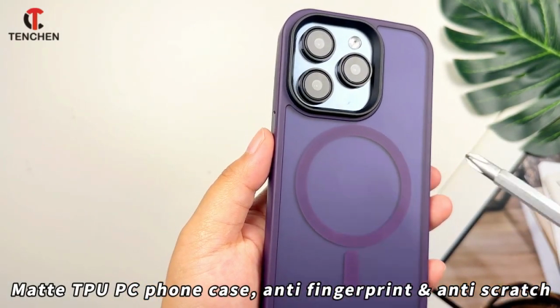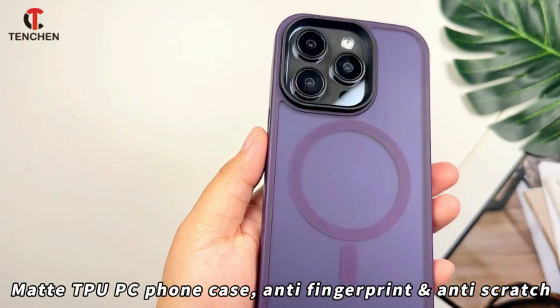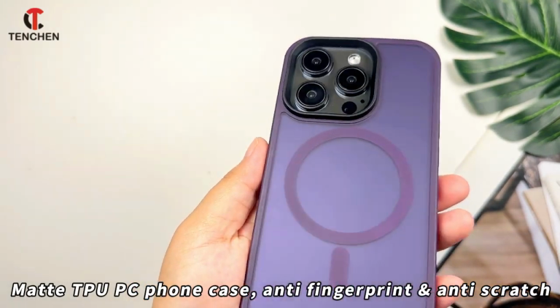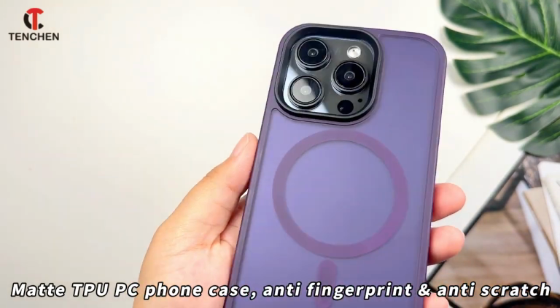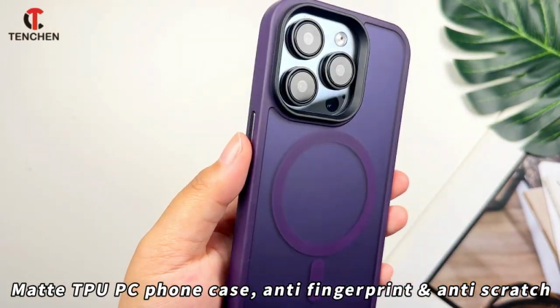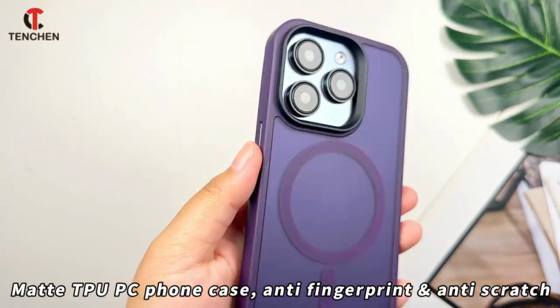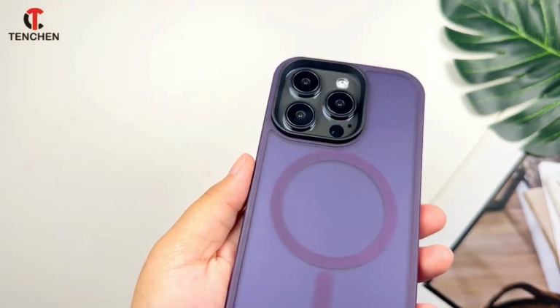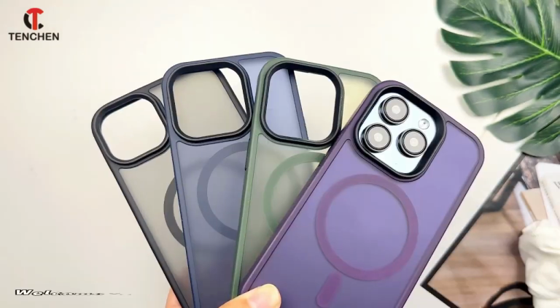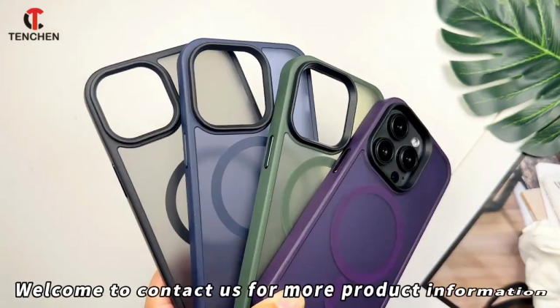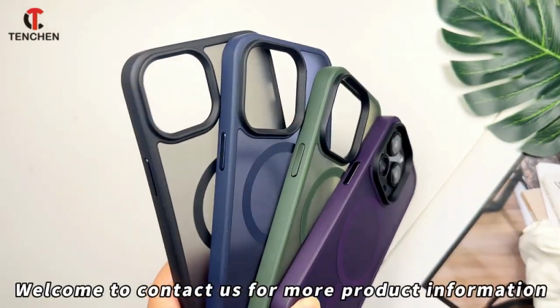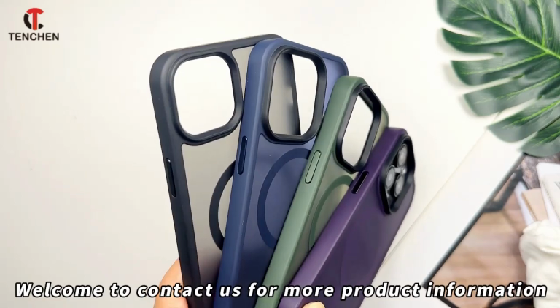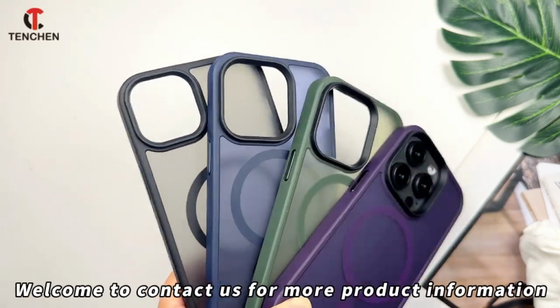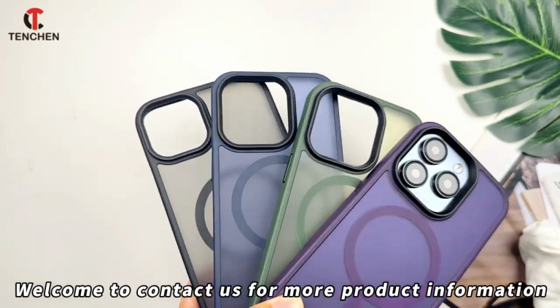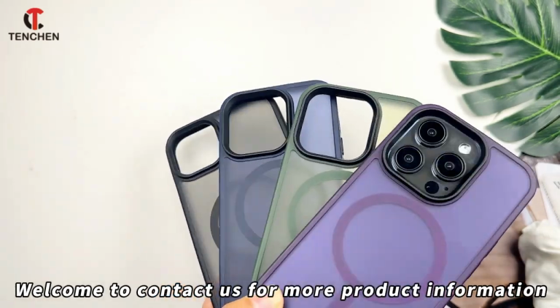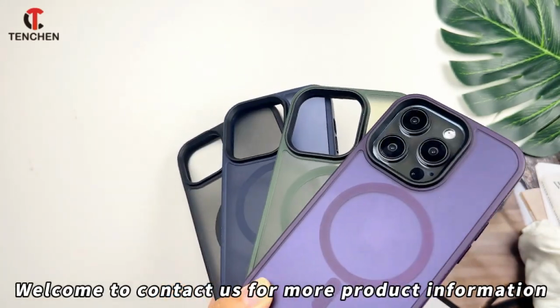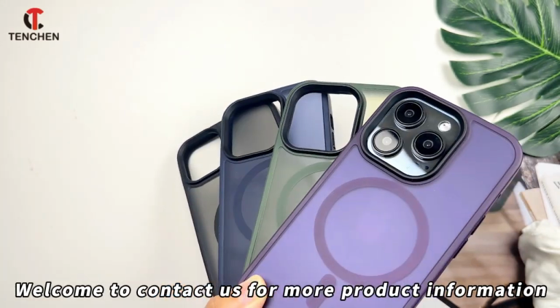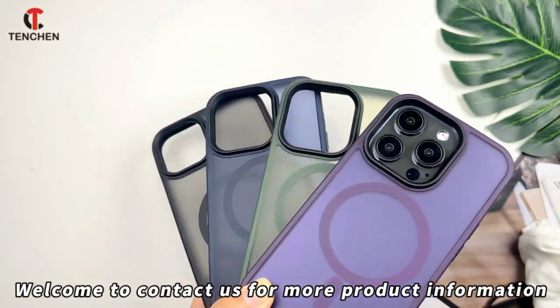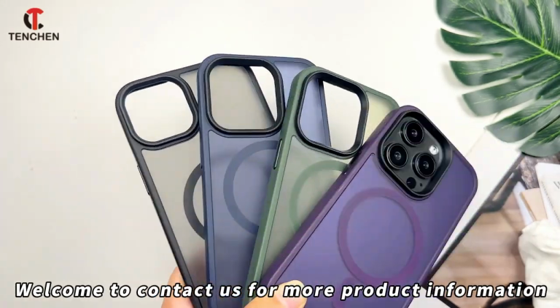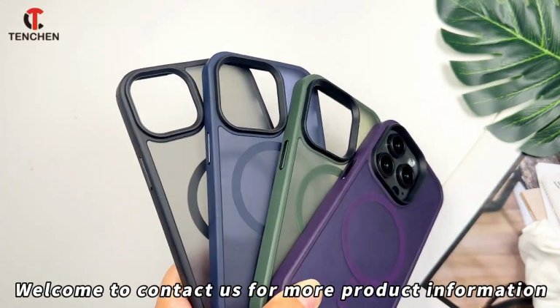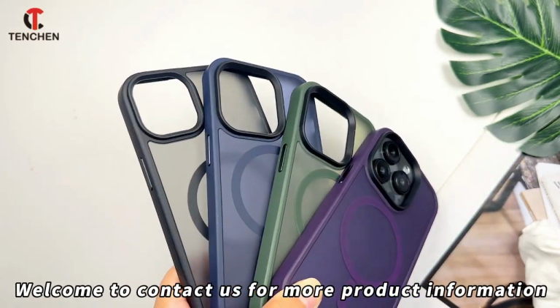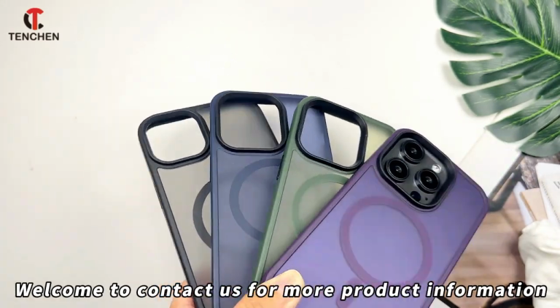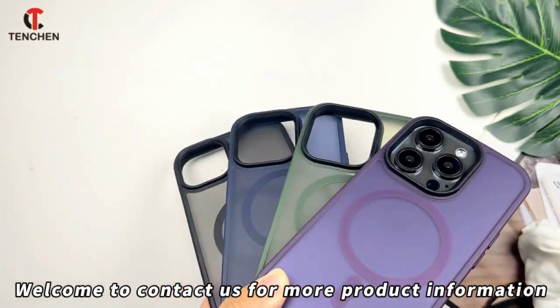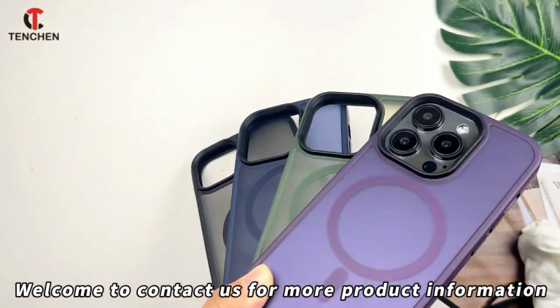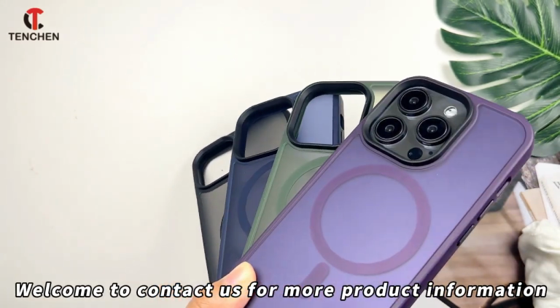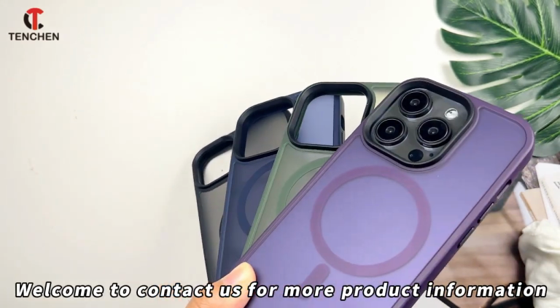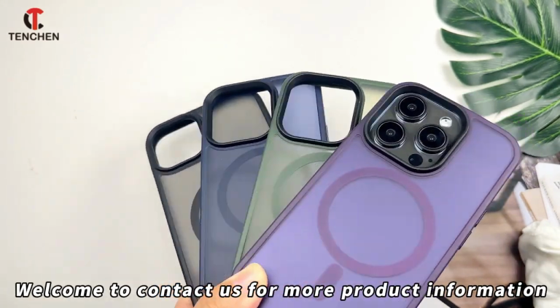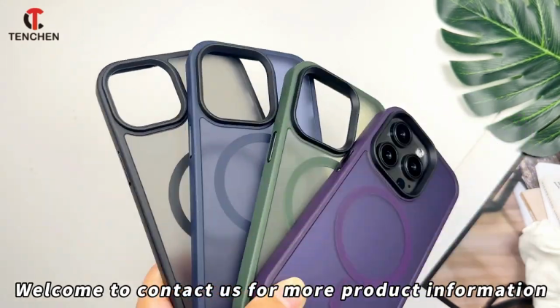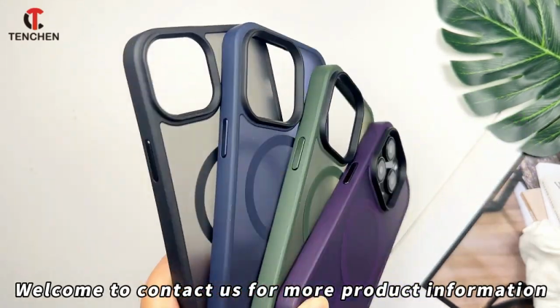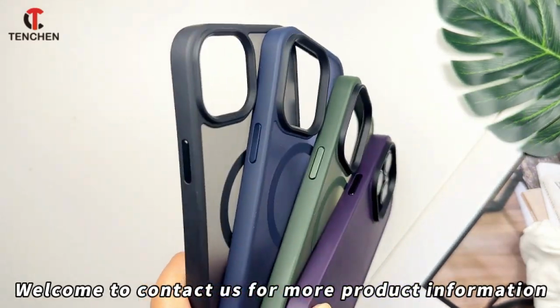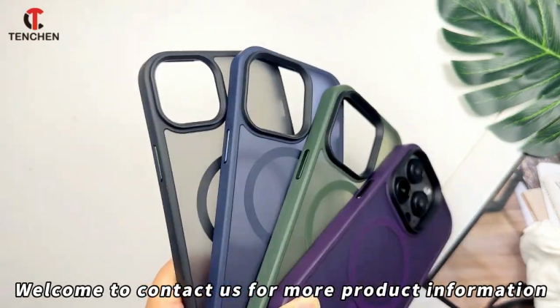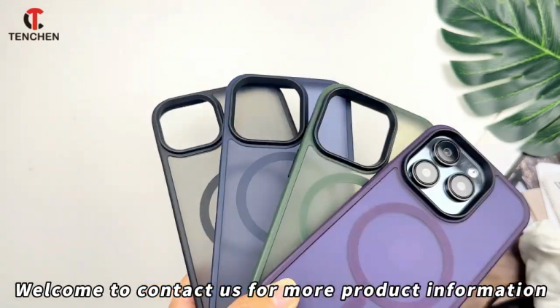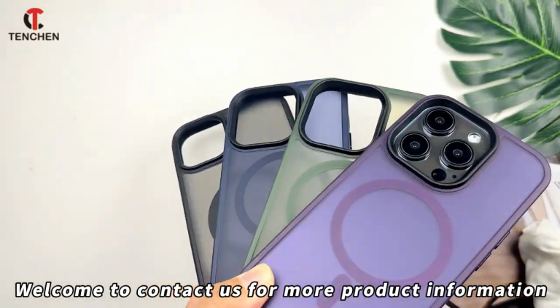I don't wanna wear the shoes anymore — I just bought it.